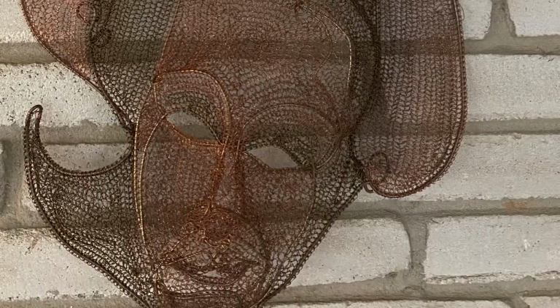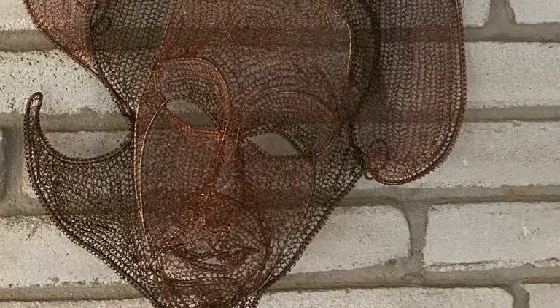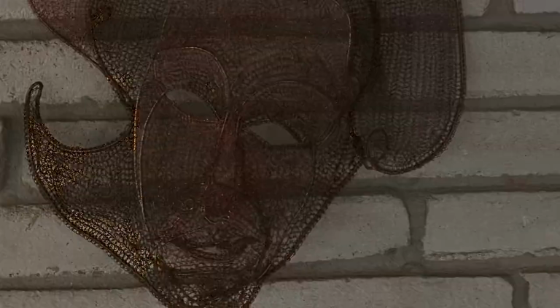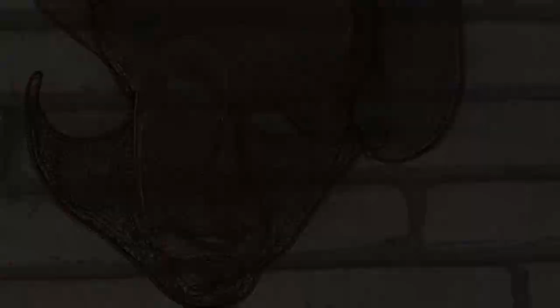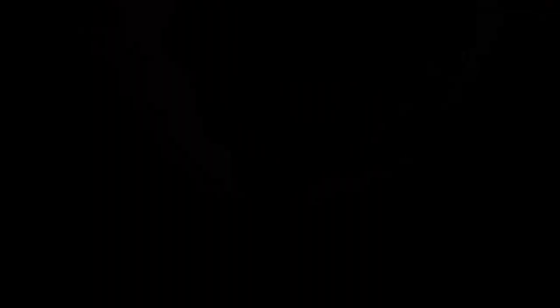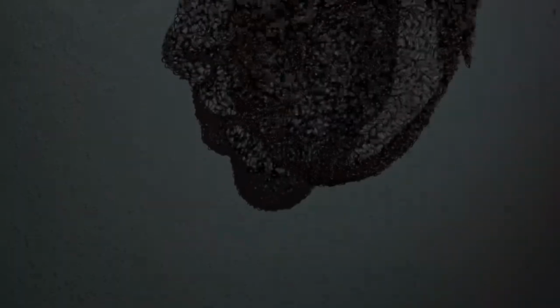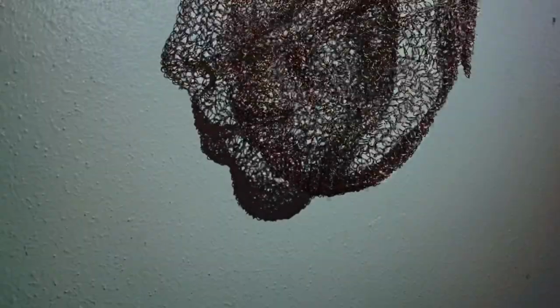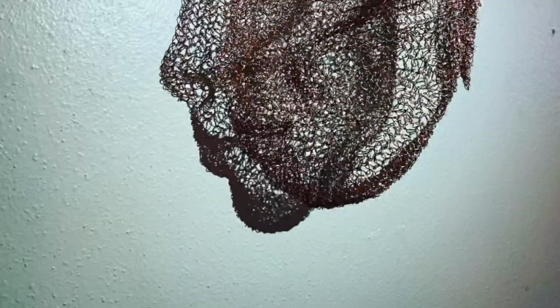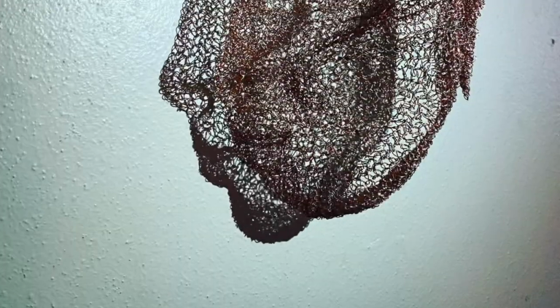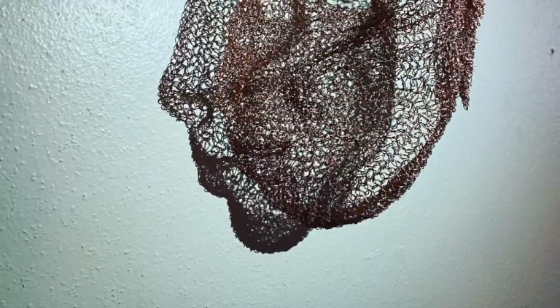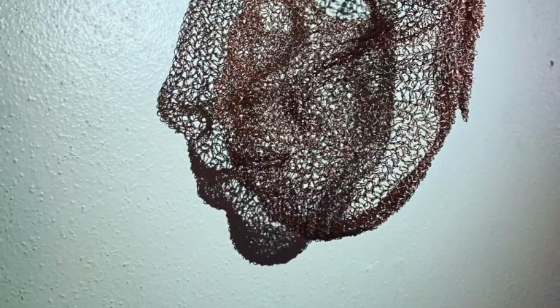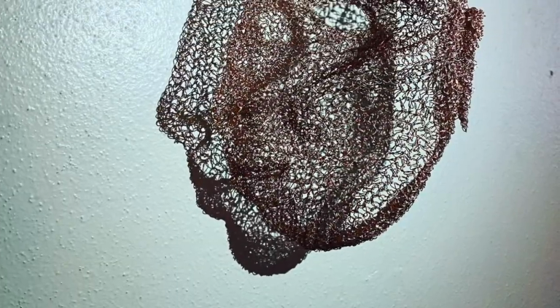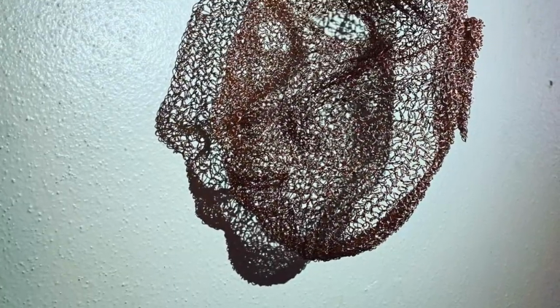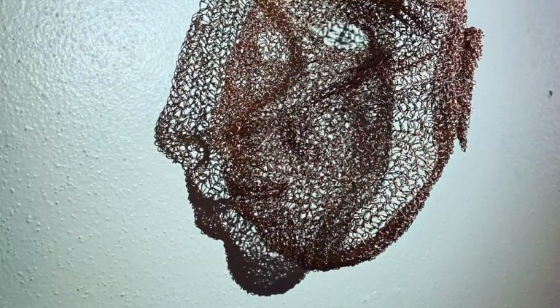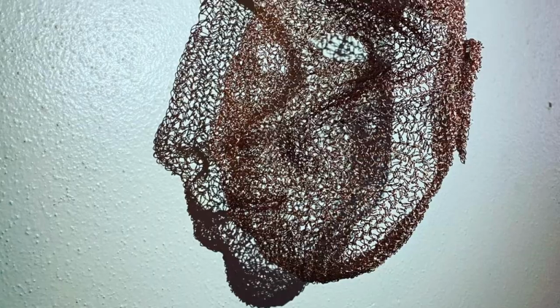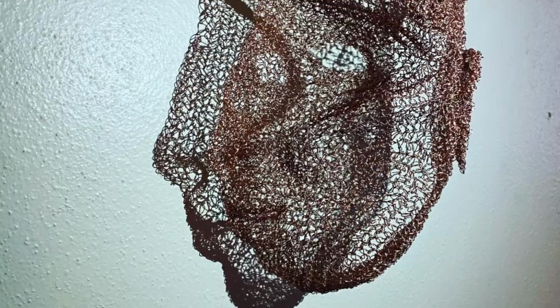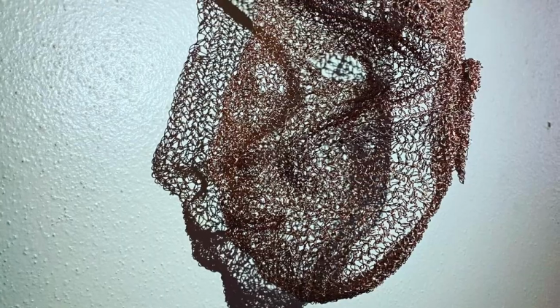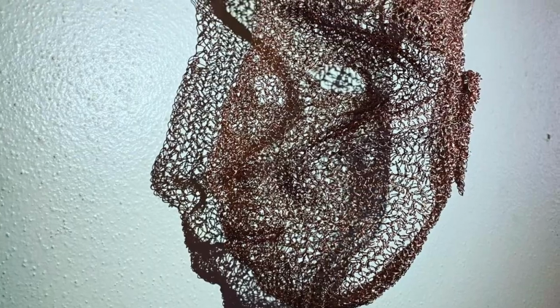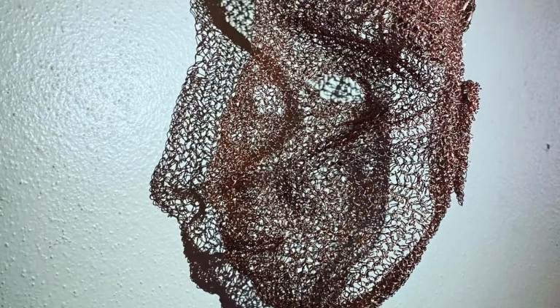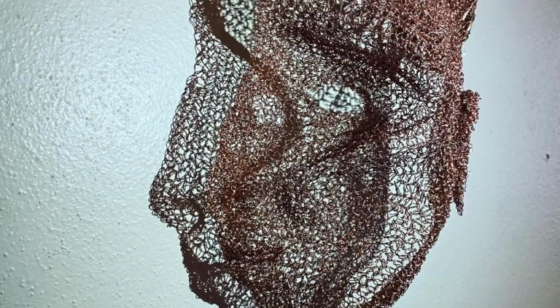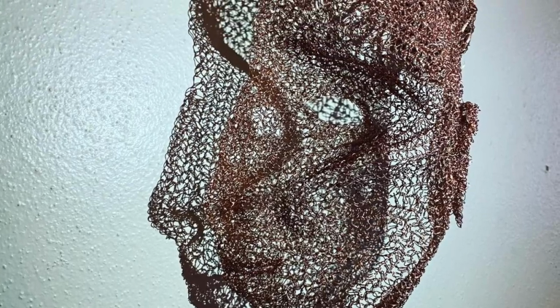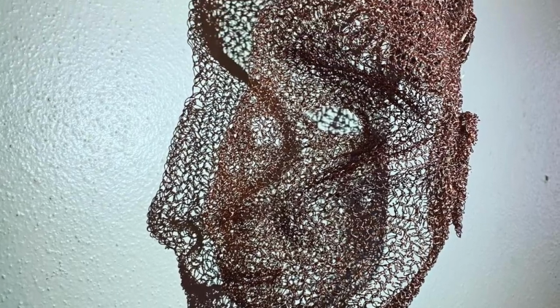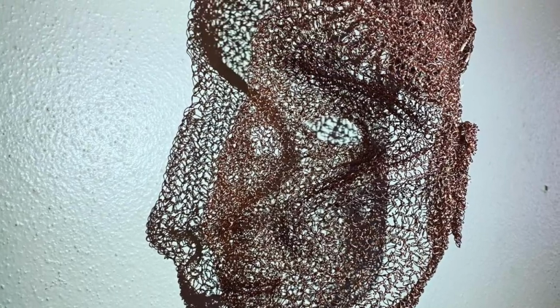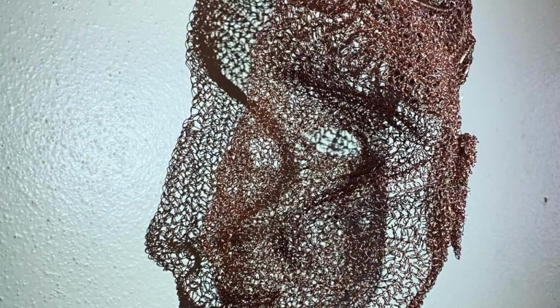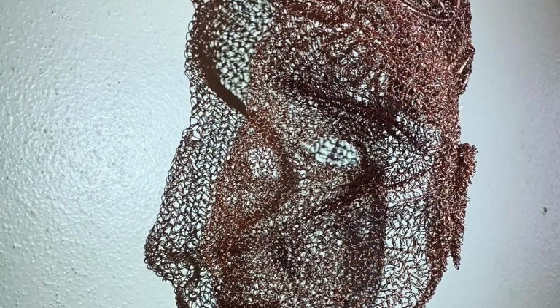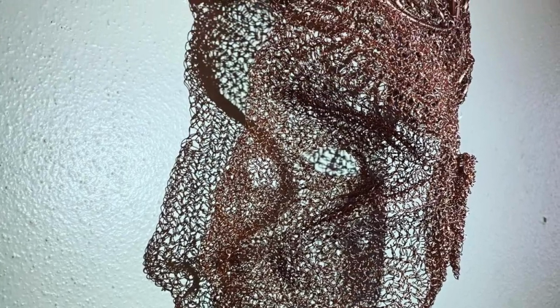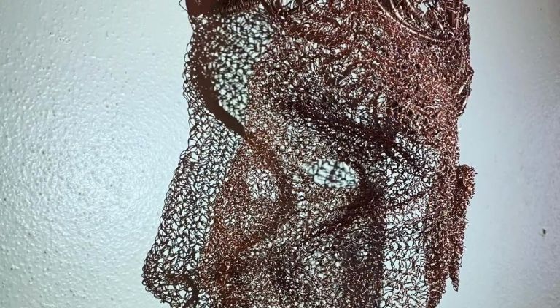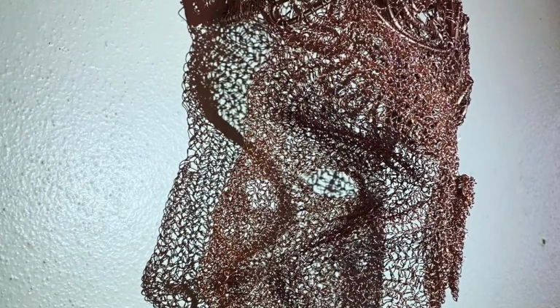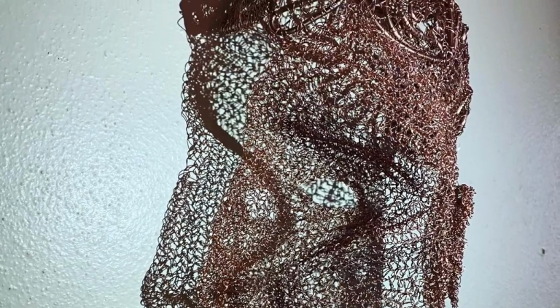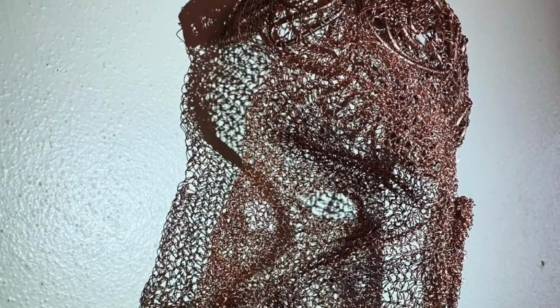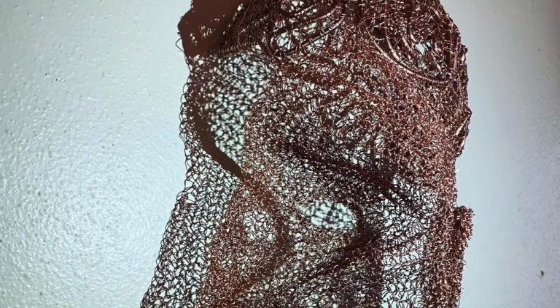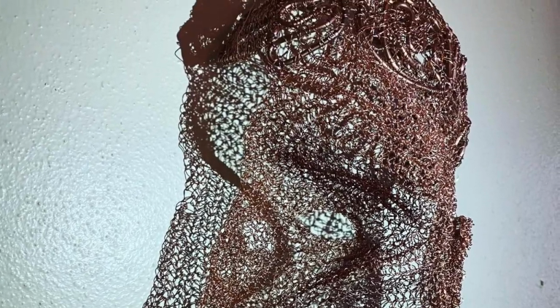Next we have three pictures of the same sculpture, each with different lighting.